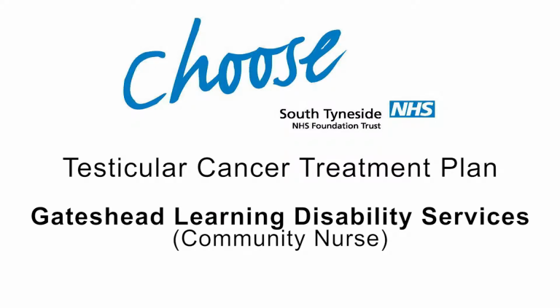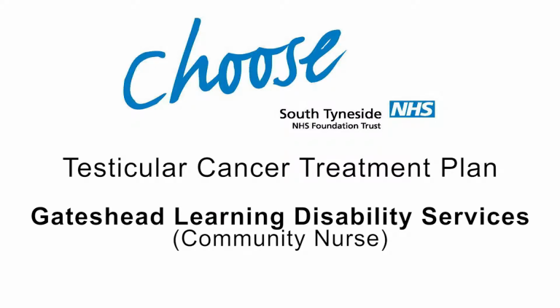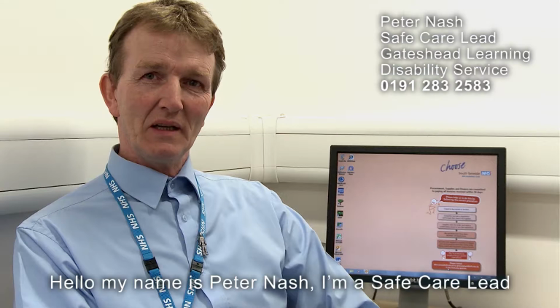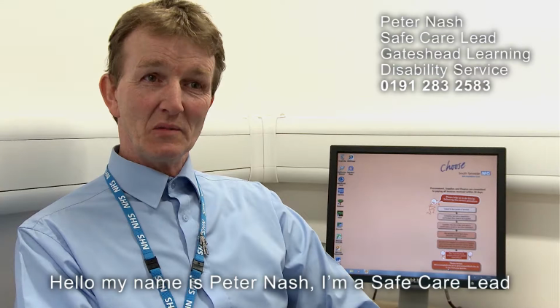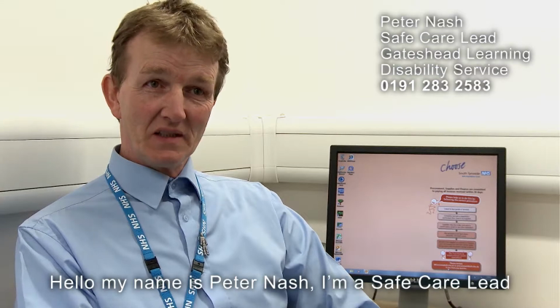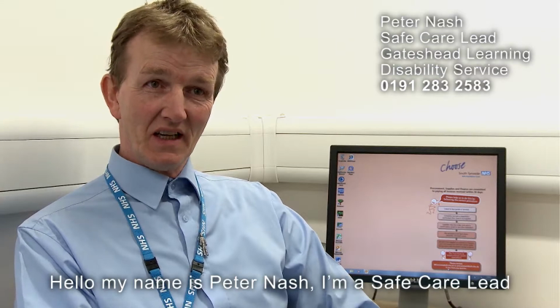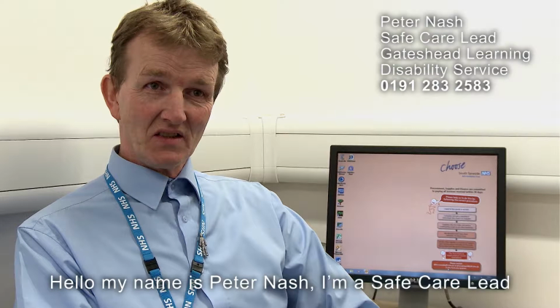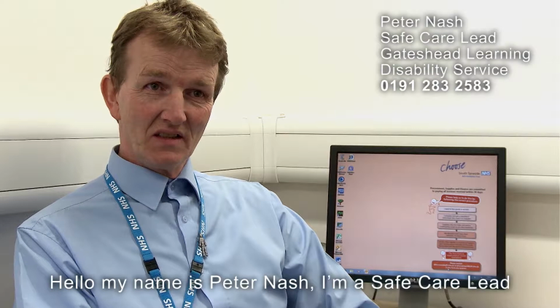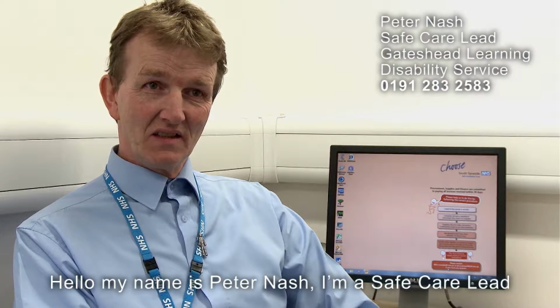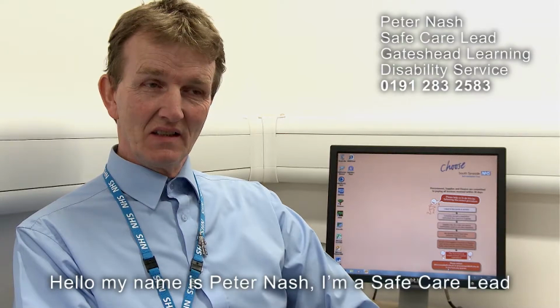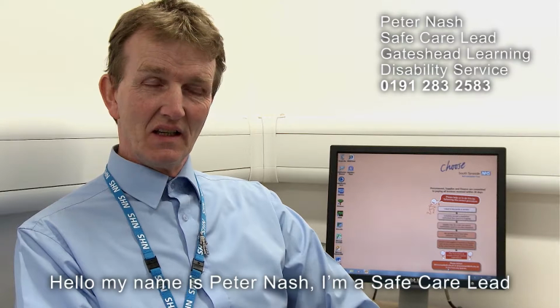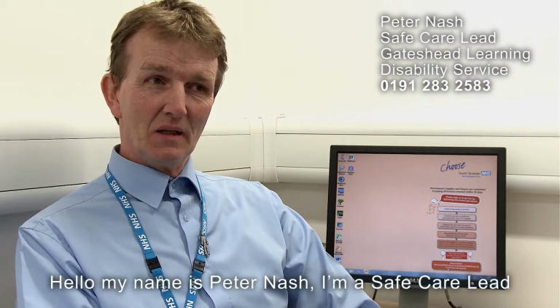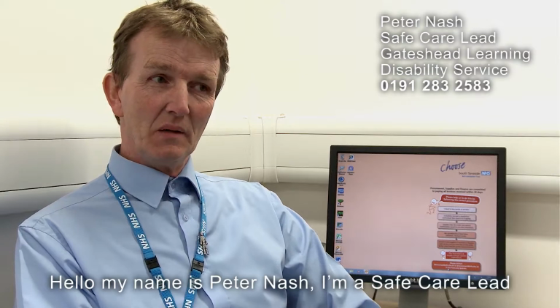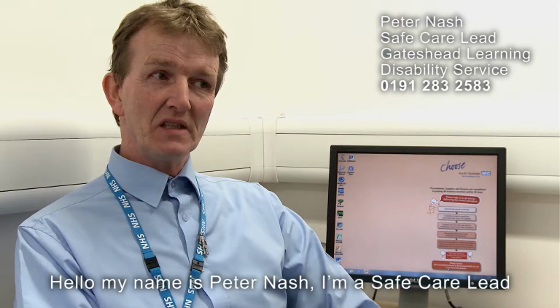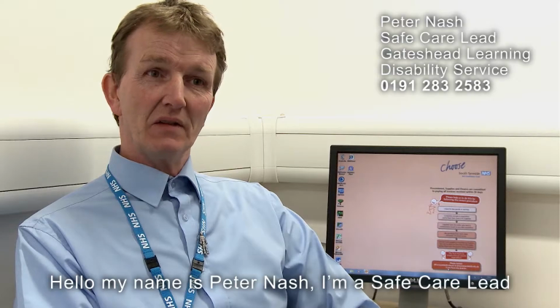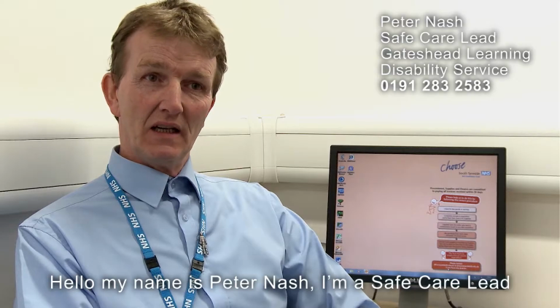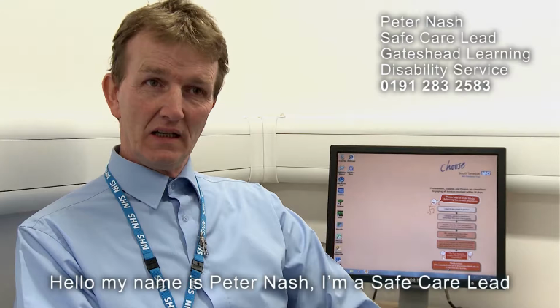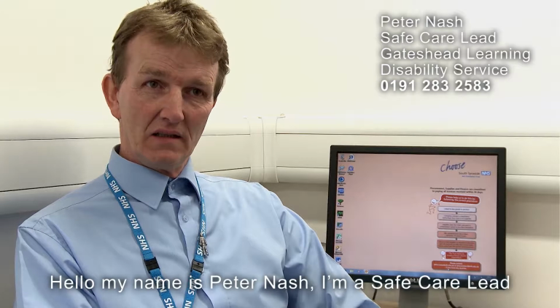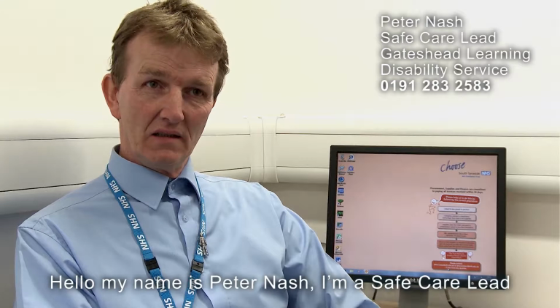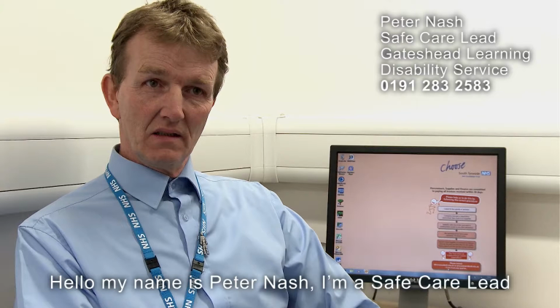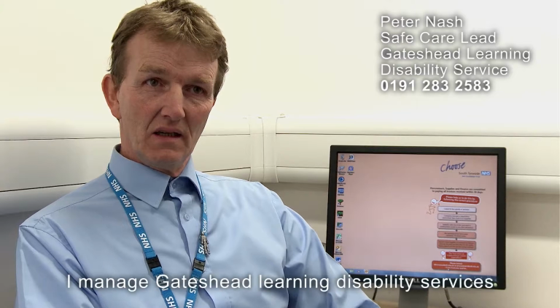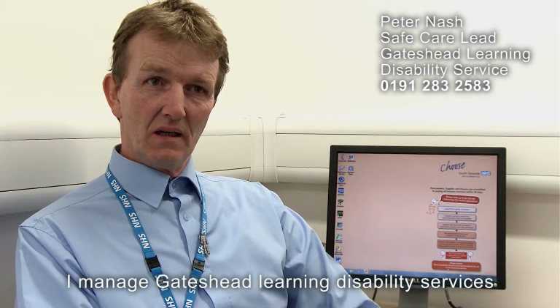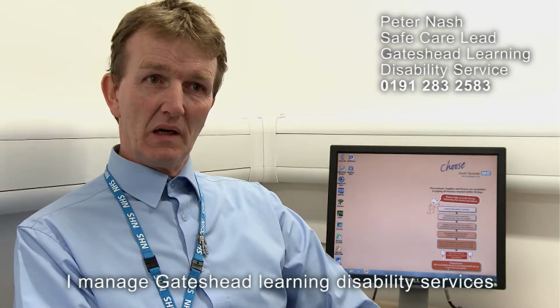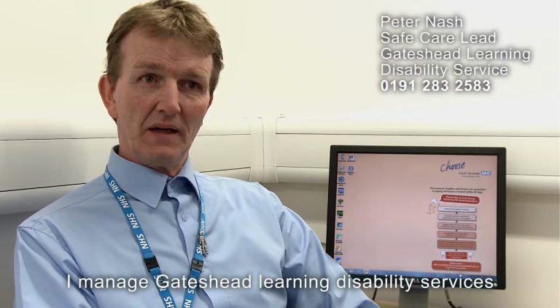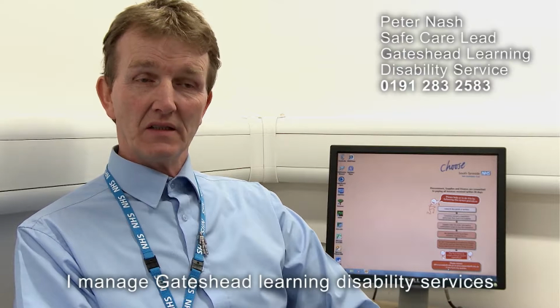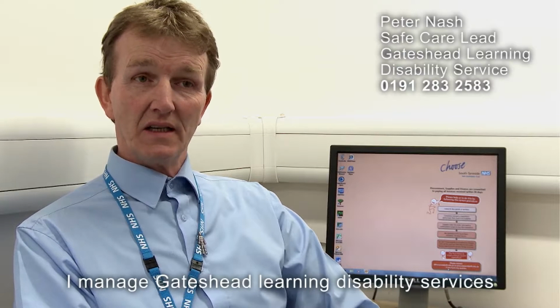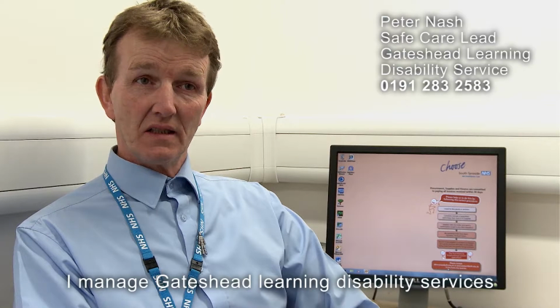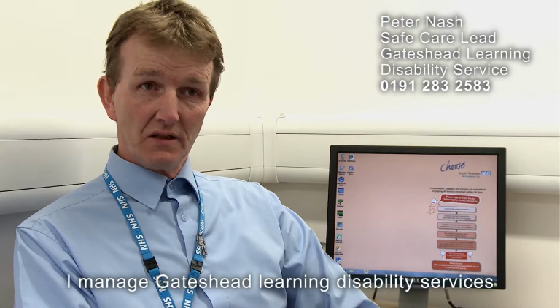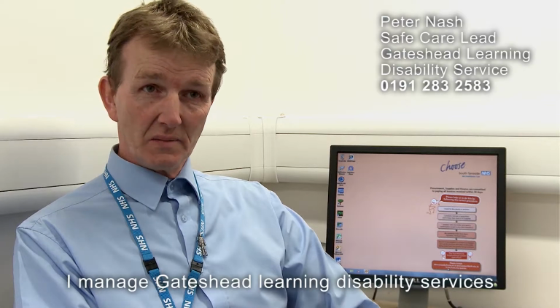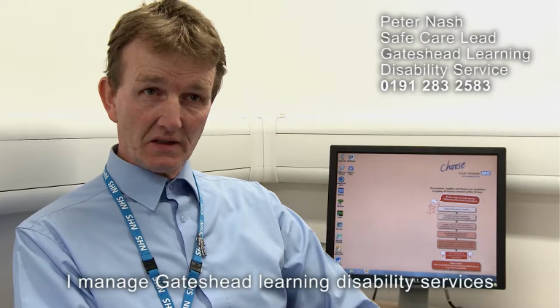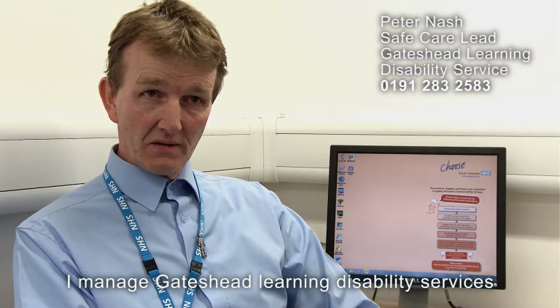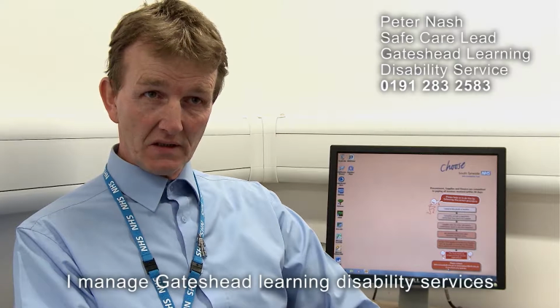My name is Peter Nash. I'm a Safecare Lead. I manage Gateshead Learning Disability Services.